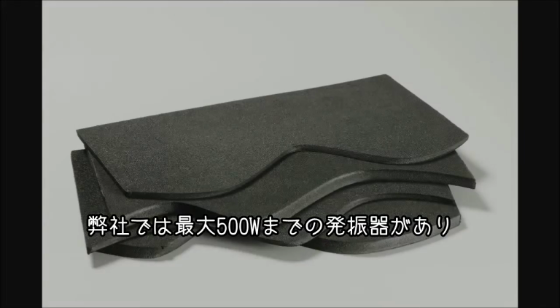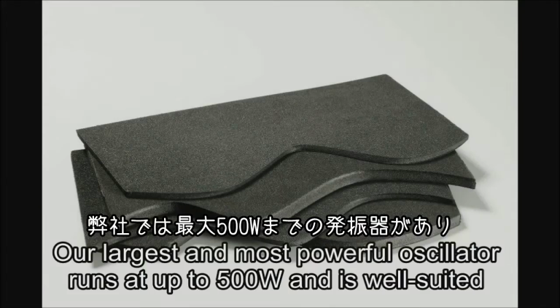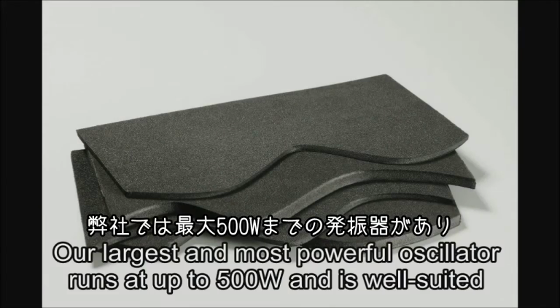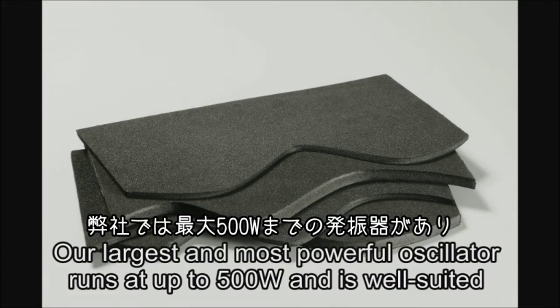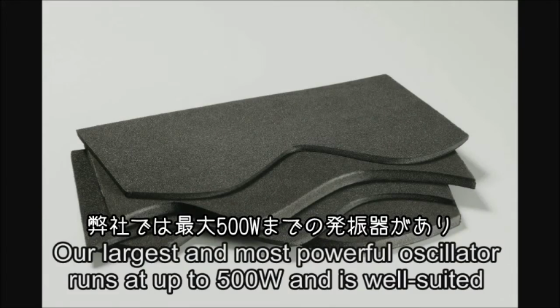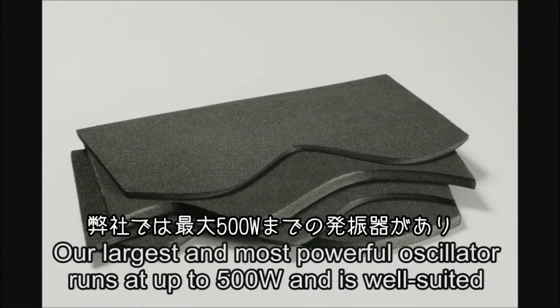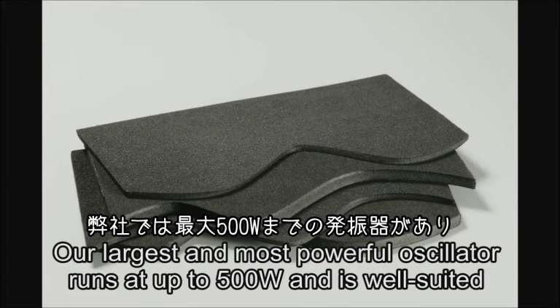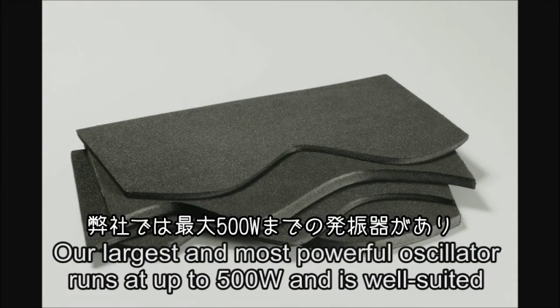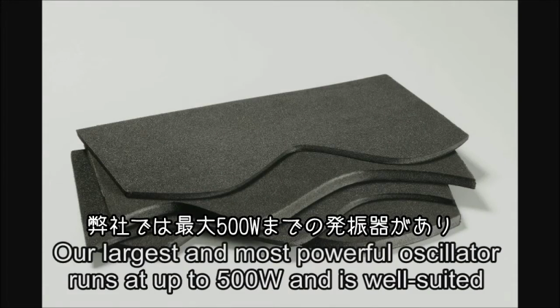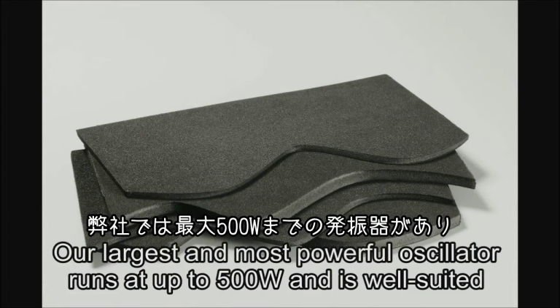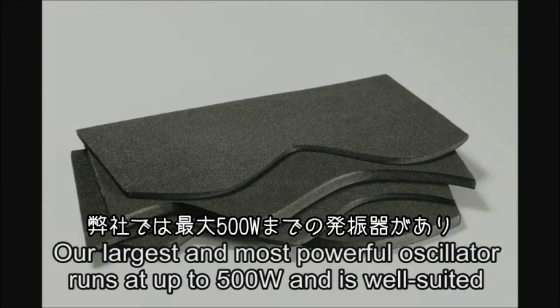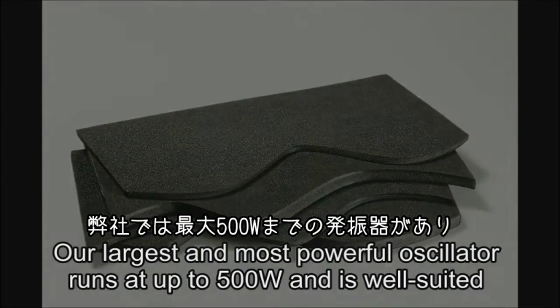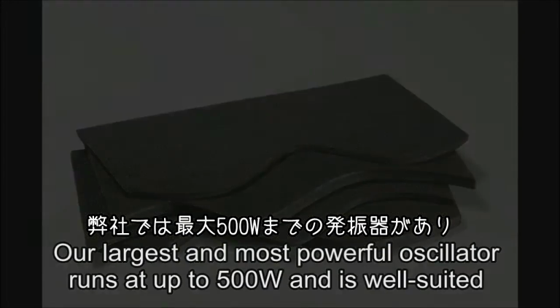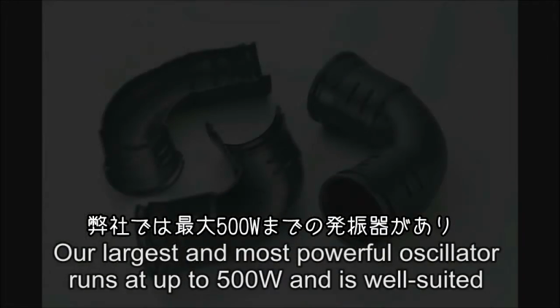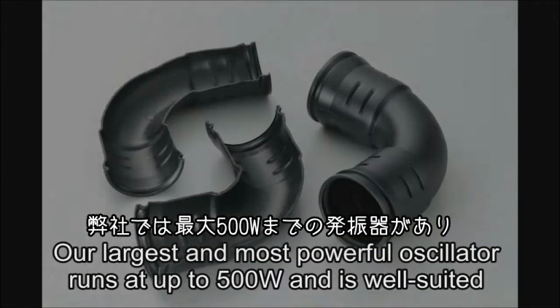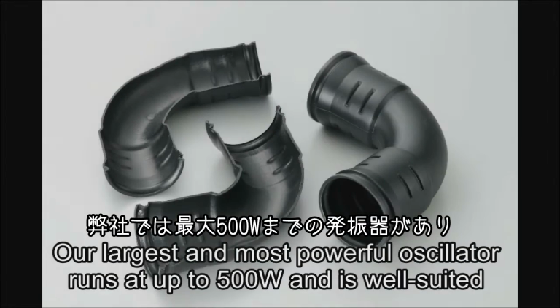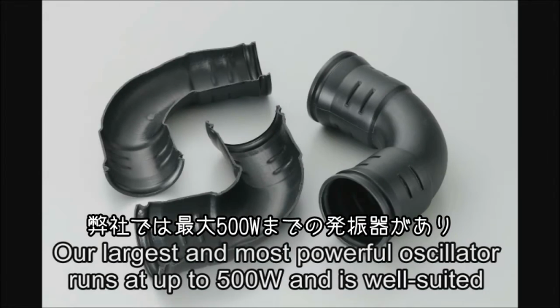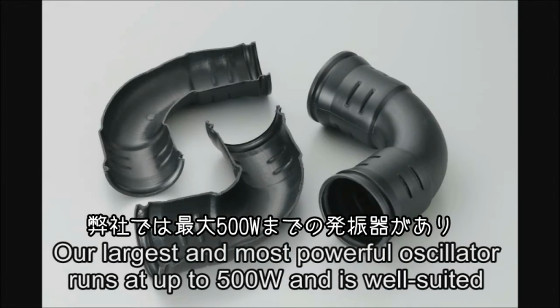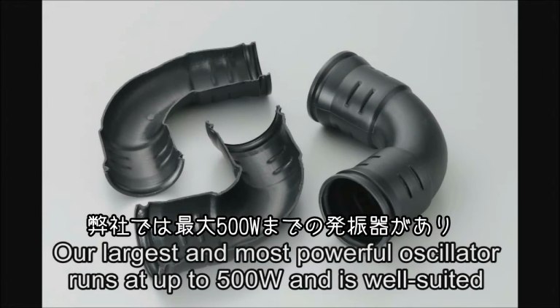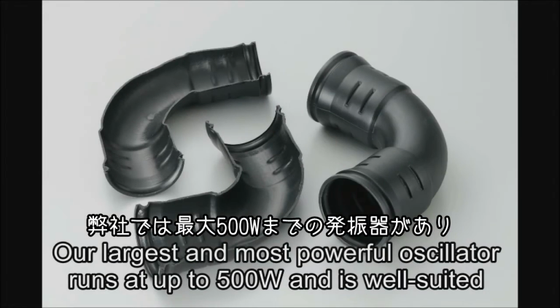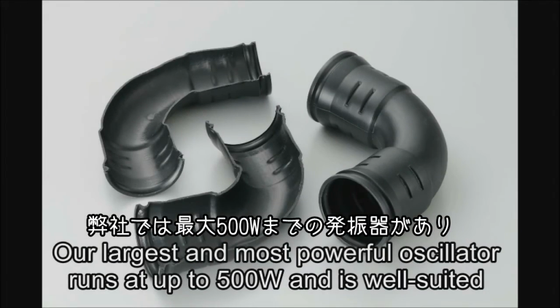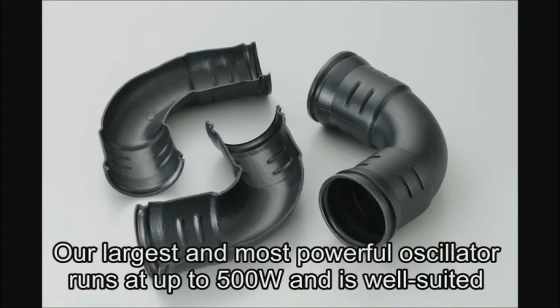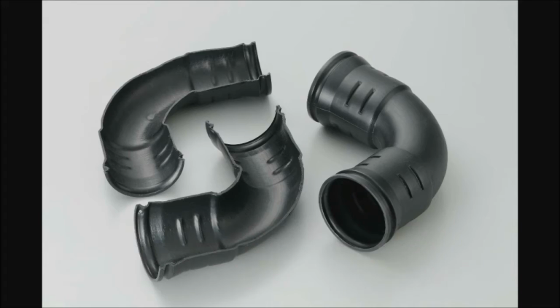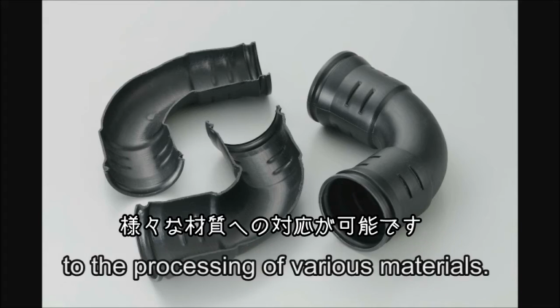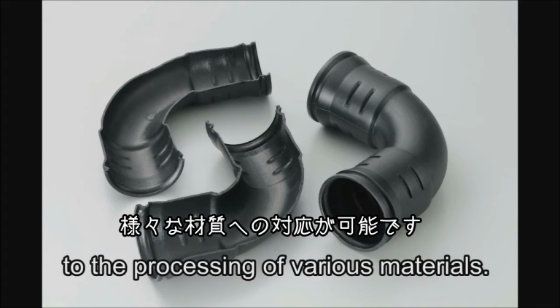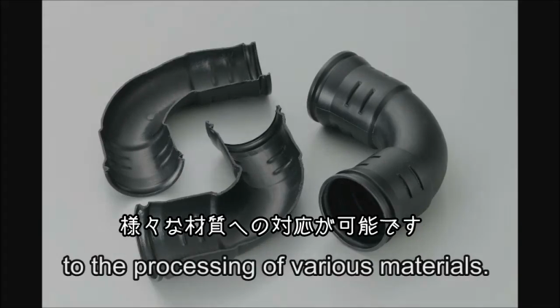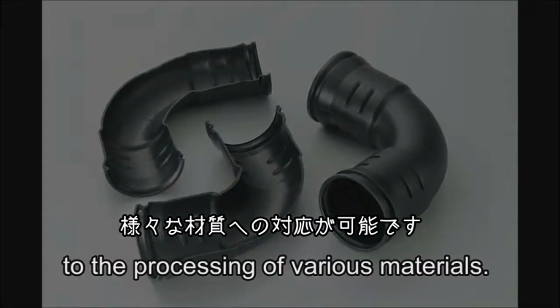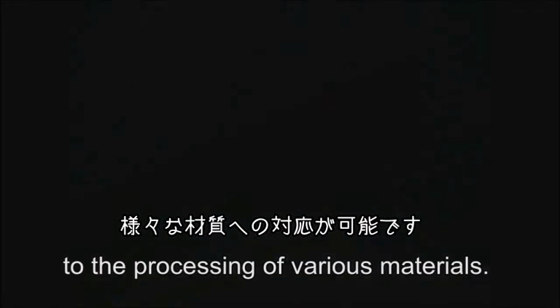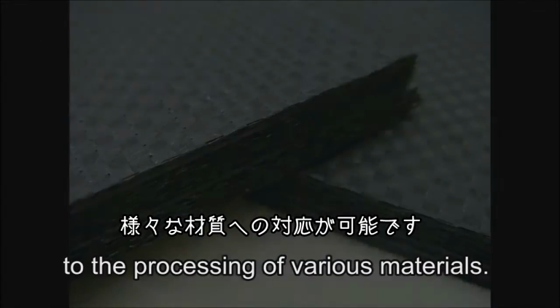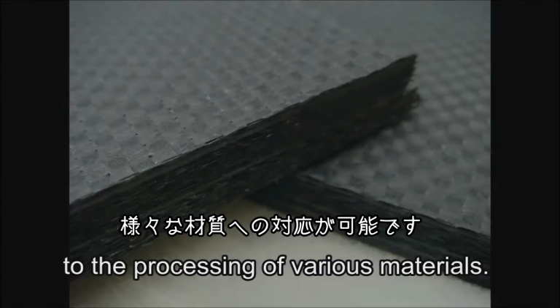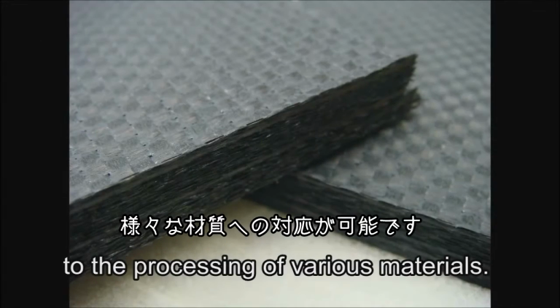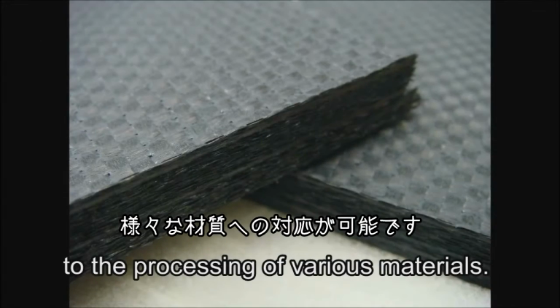Our largest and most powerful oscillator runs at up to 500 watts and is well suited to the processing of various materials.